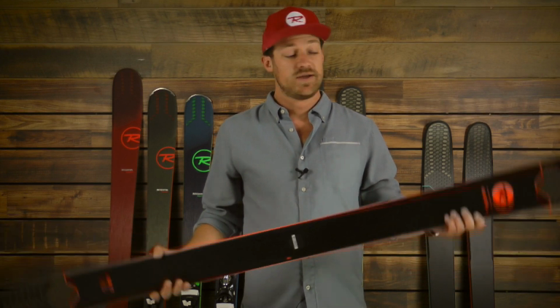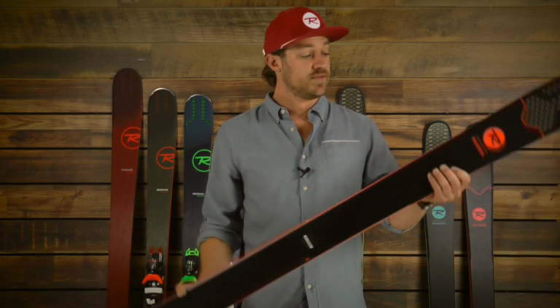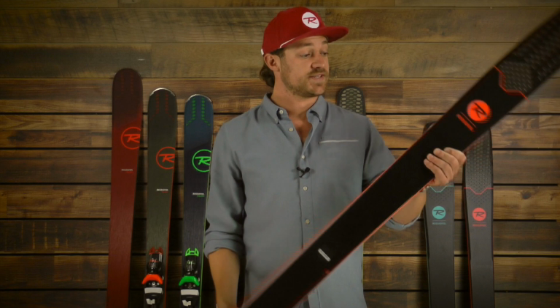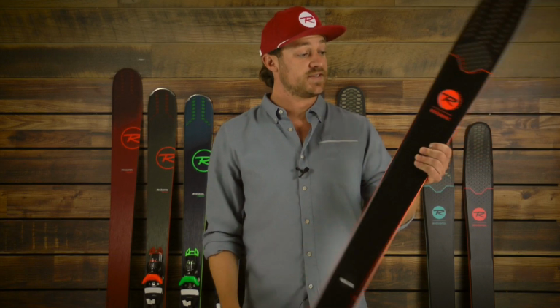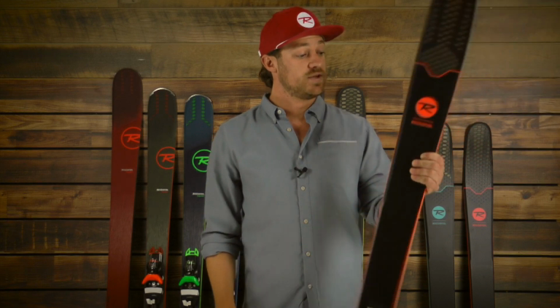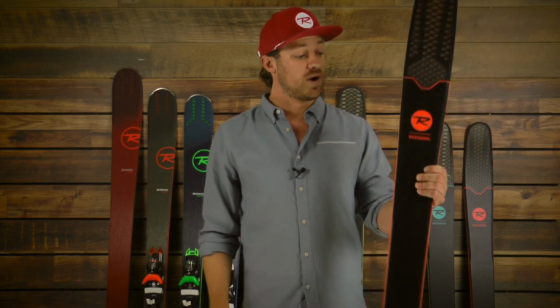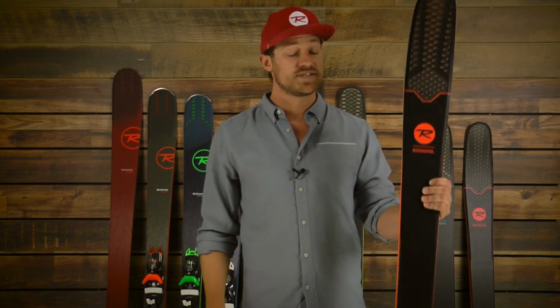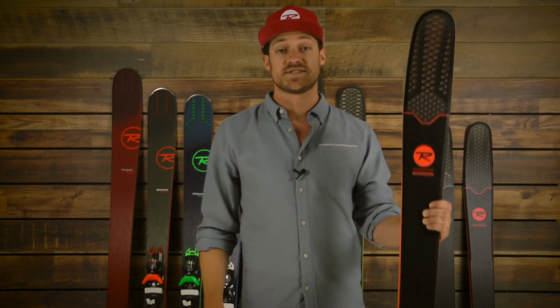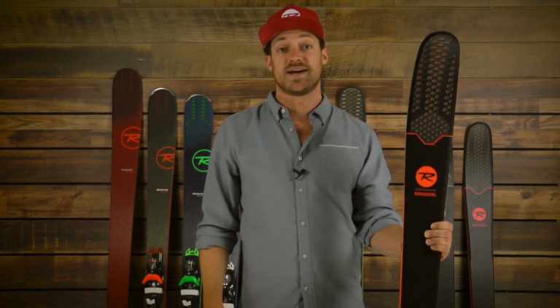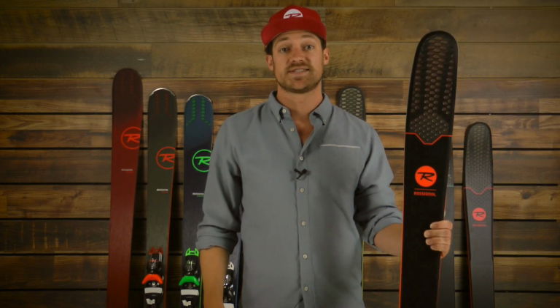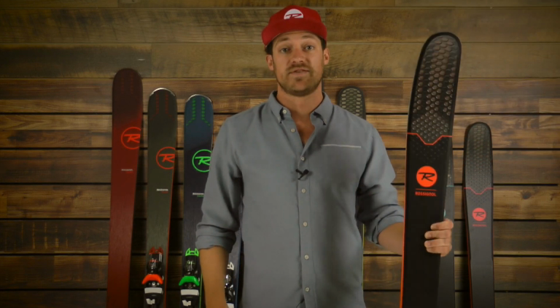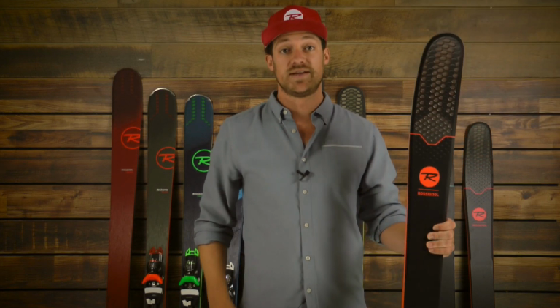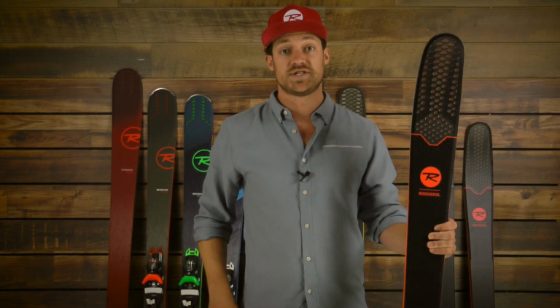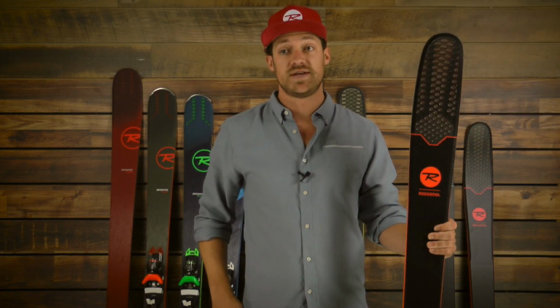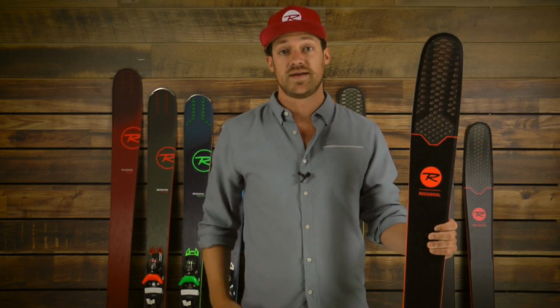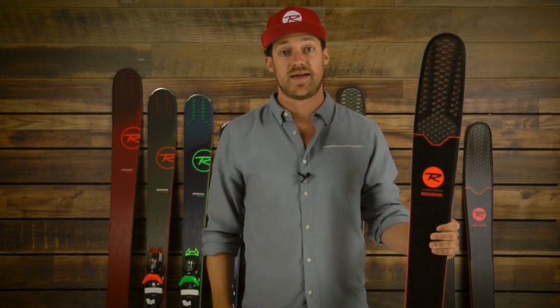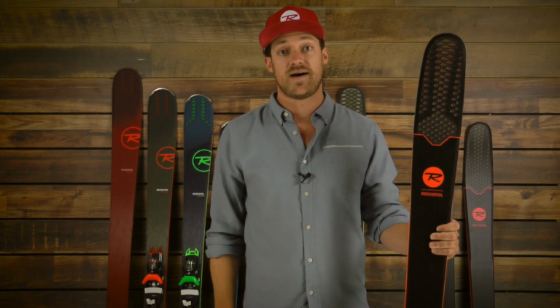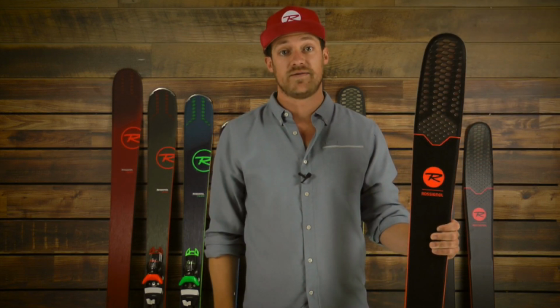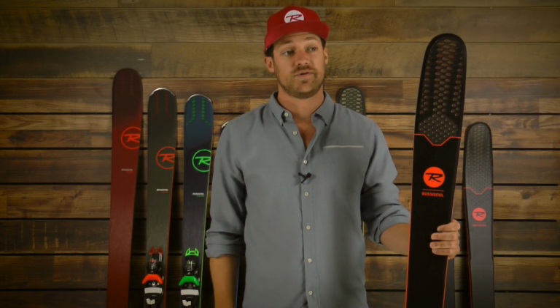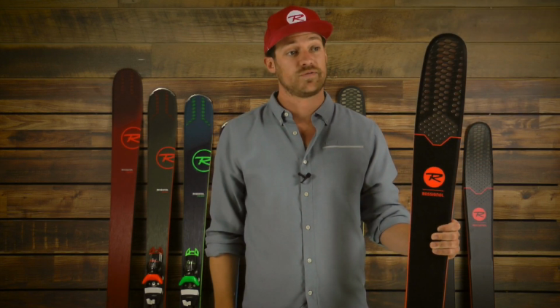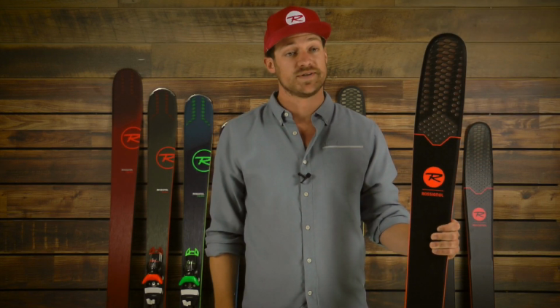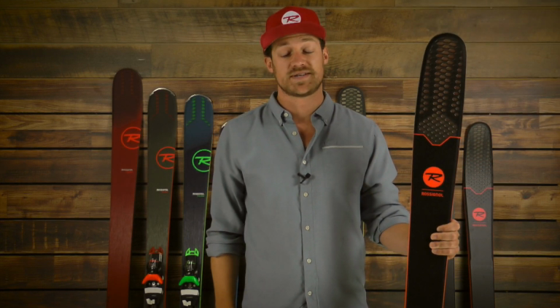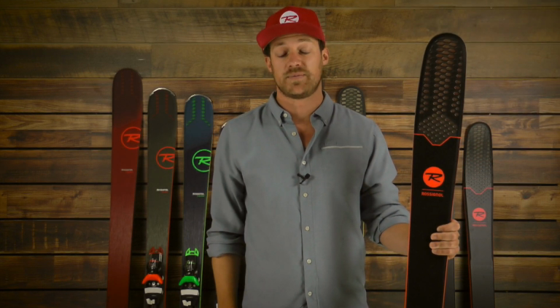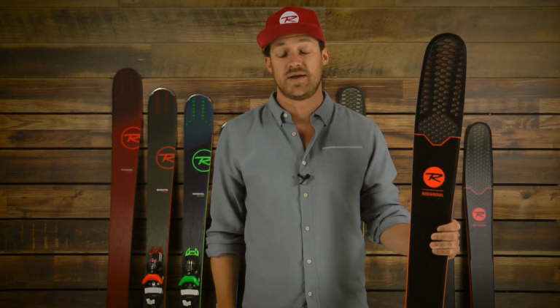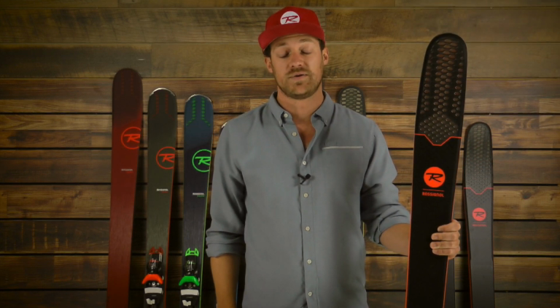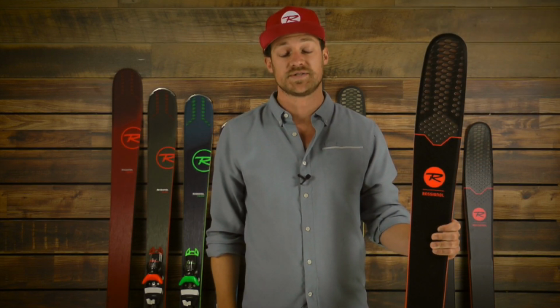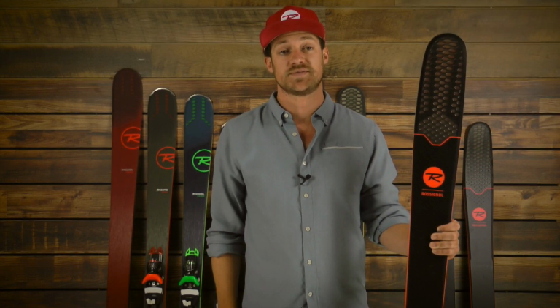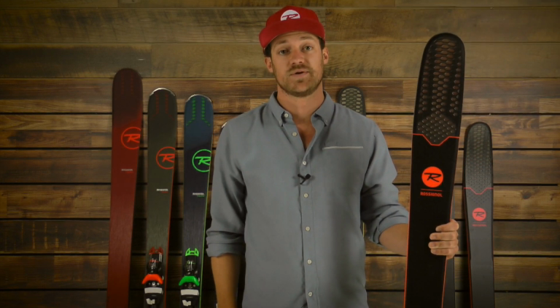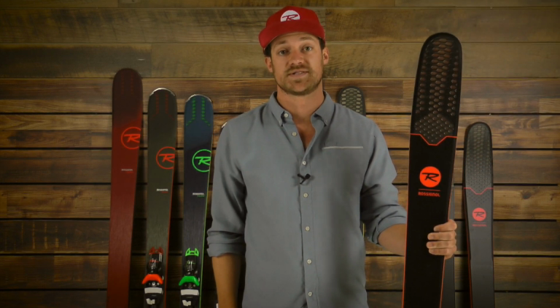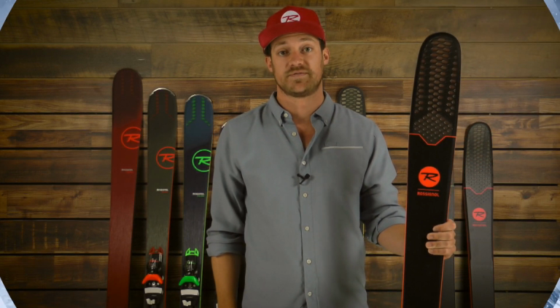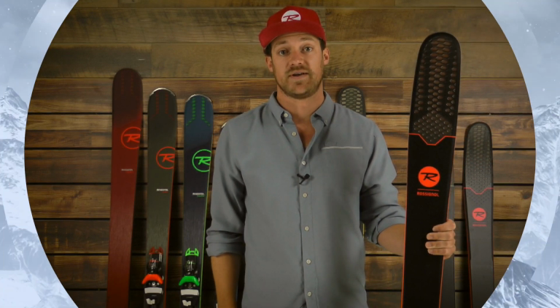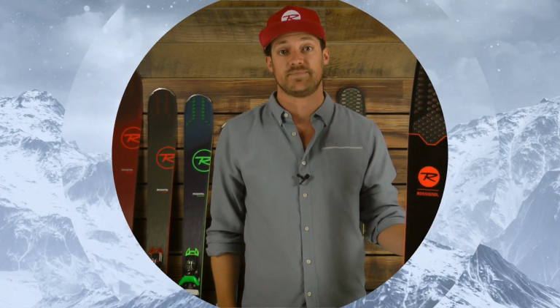This is the Rossignol Sky 7 HD. Feel free to stop by any Christie Sports to find it.